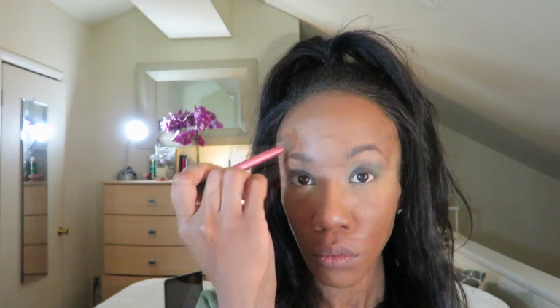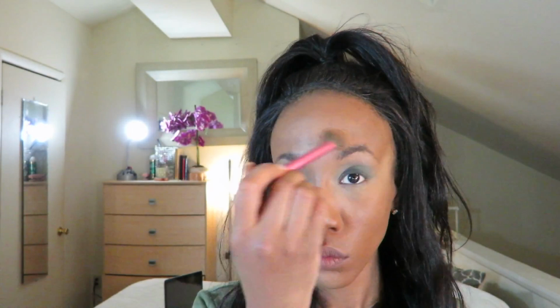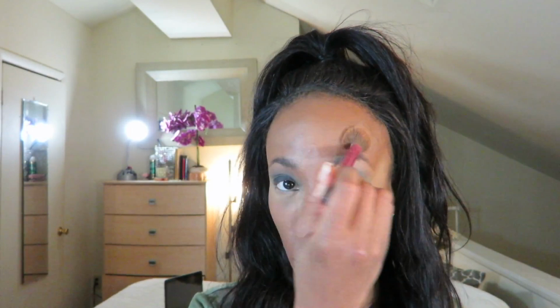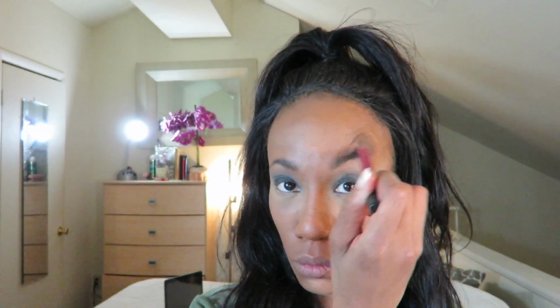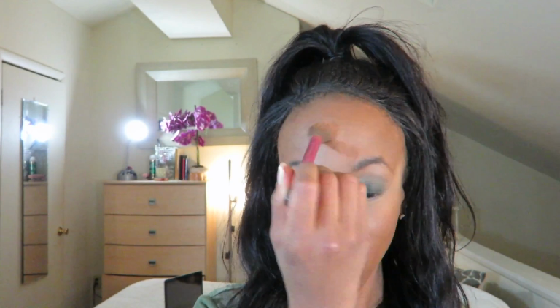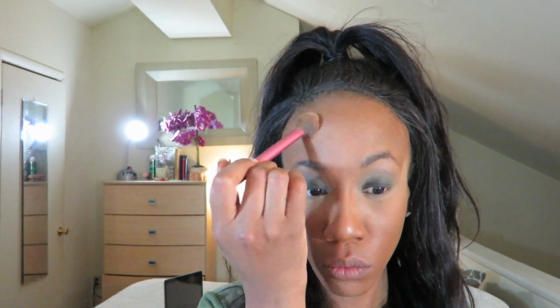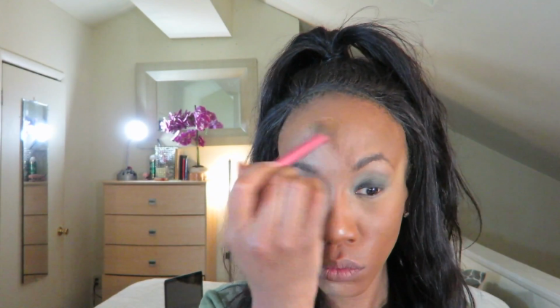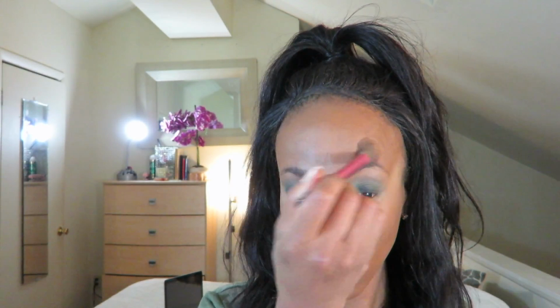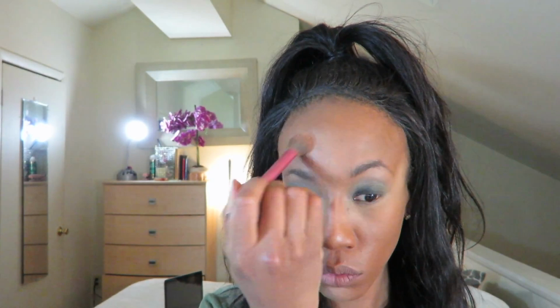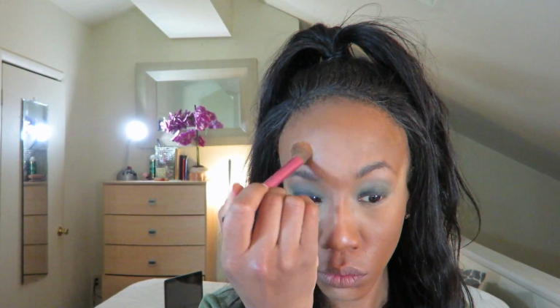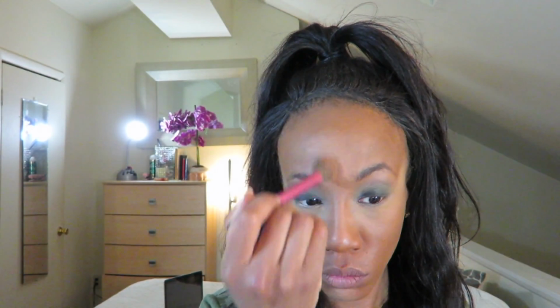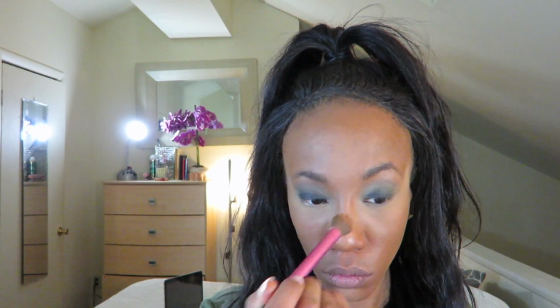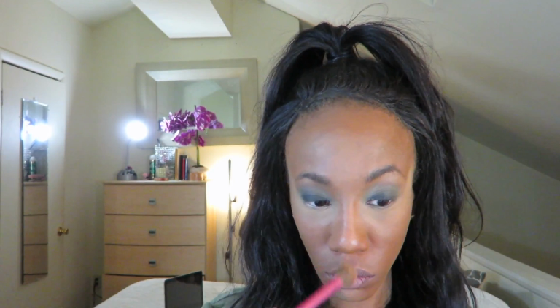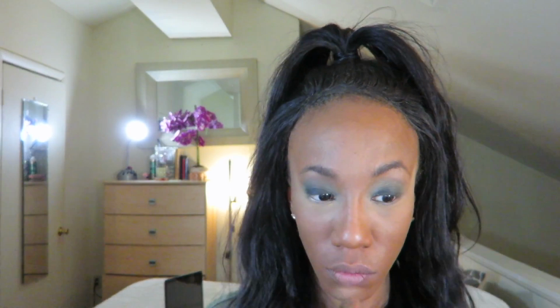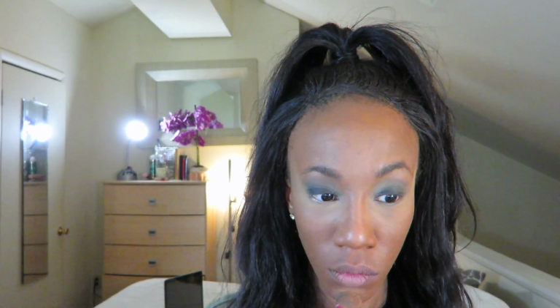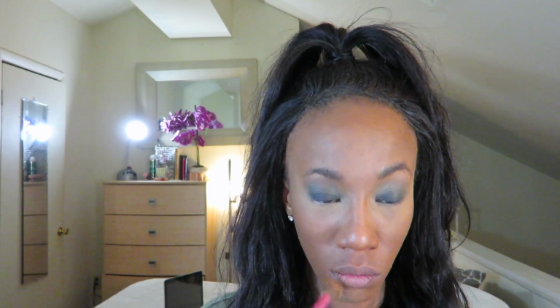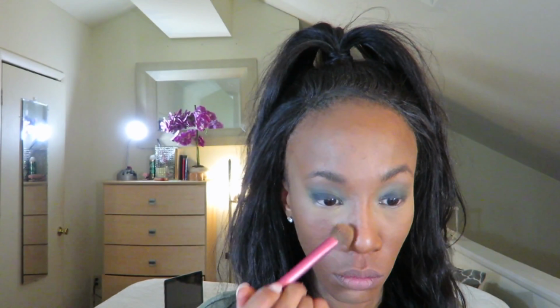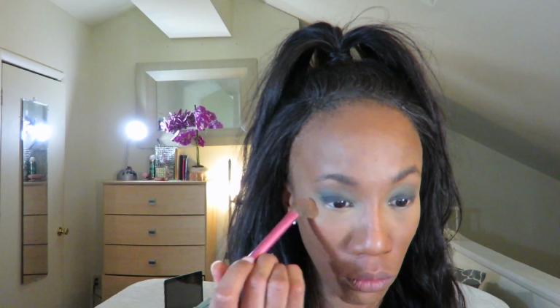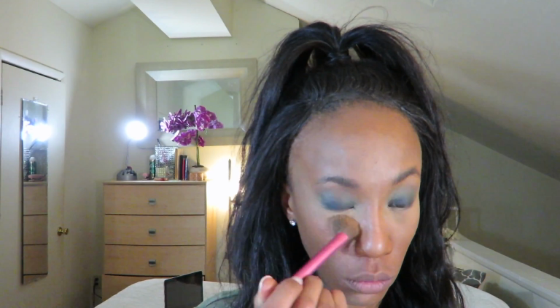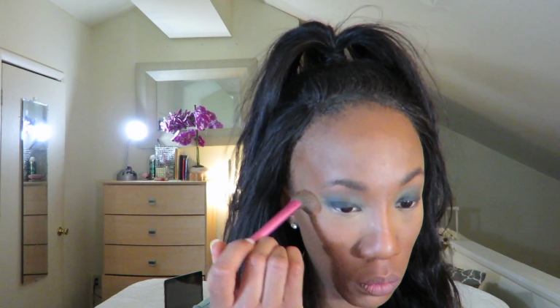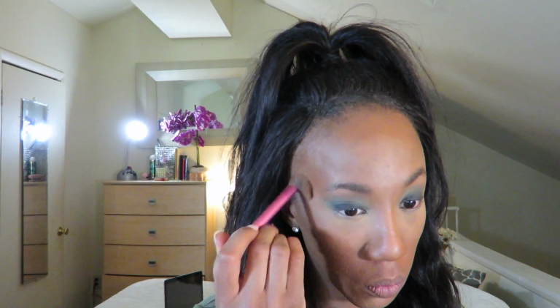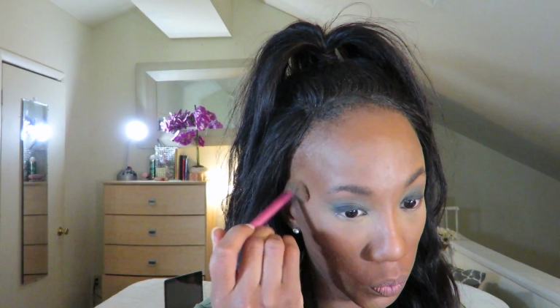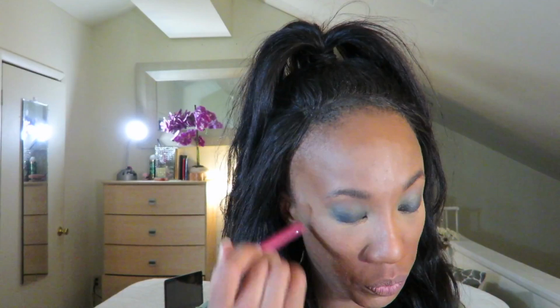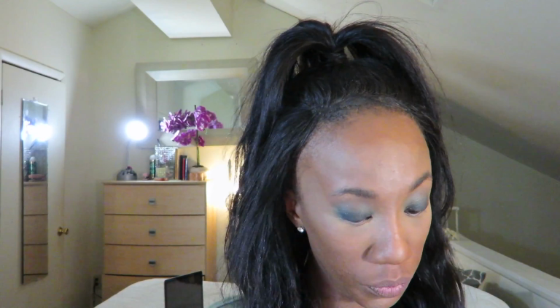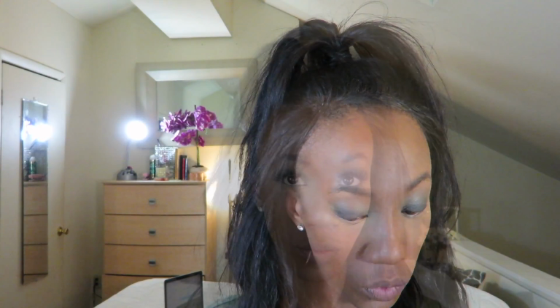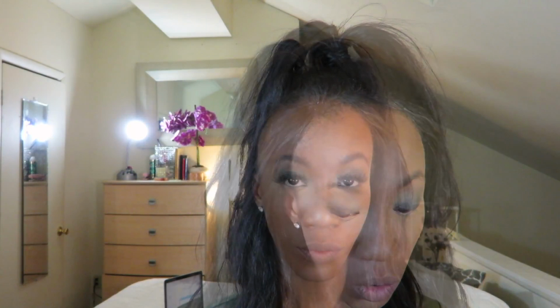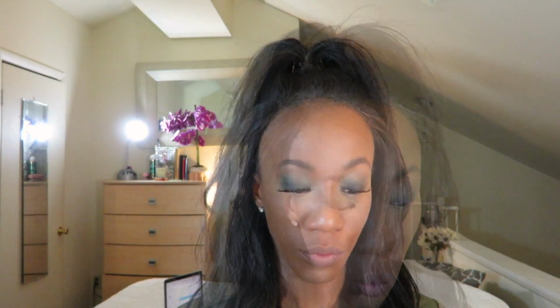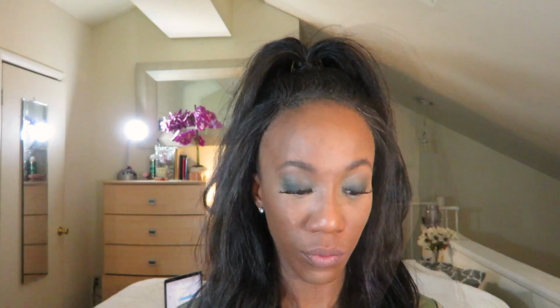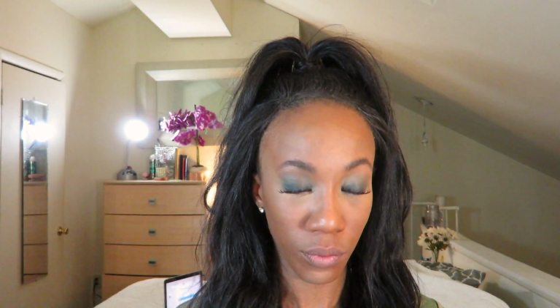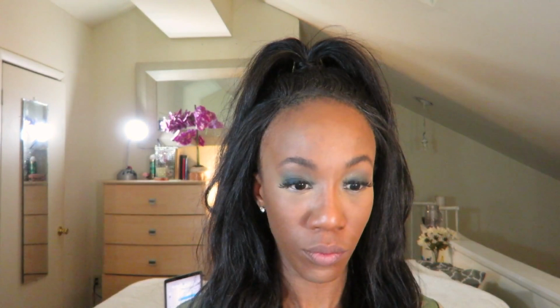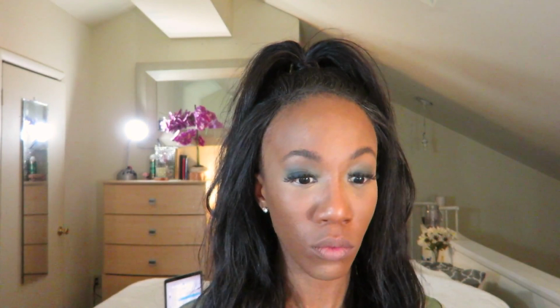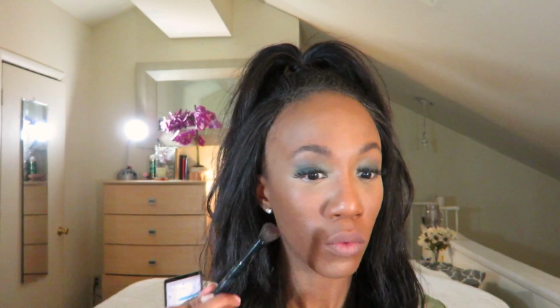I did set my under eye concealer with banana powder, but I don't think I was recording. So this is me just wiping off the excess.